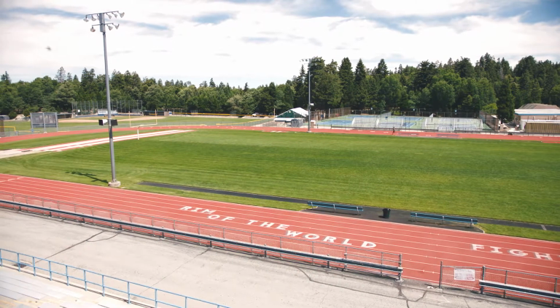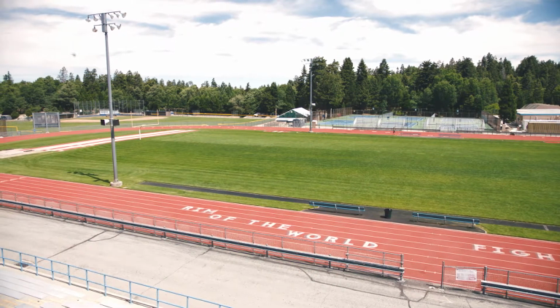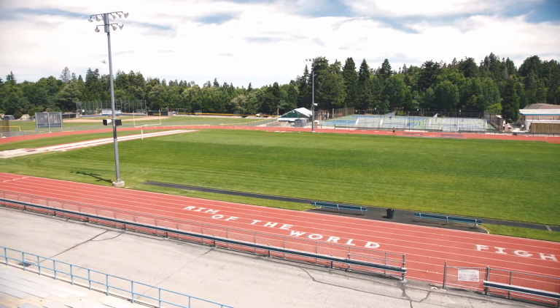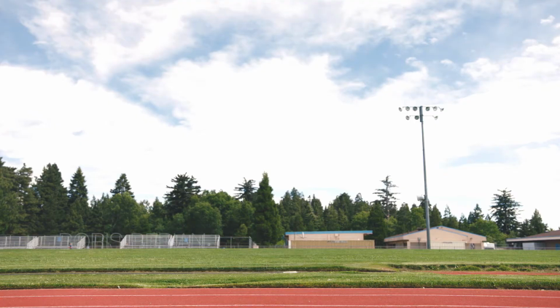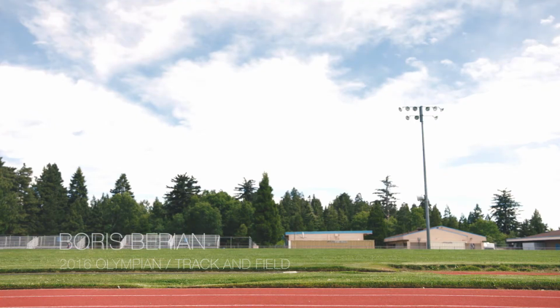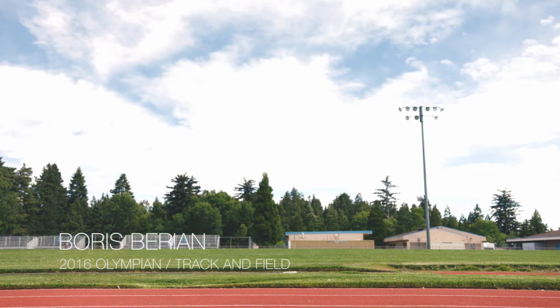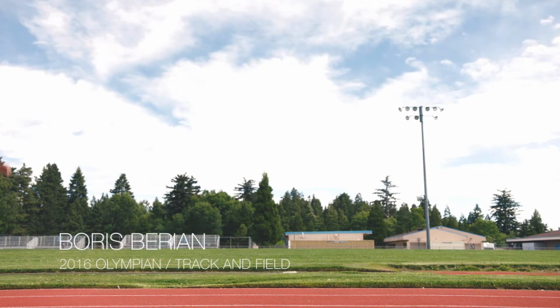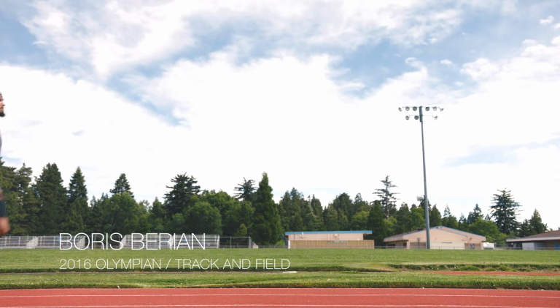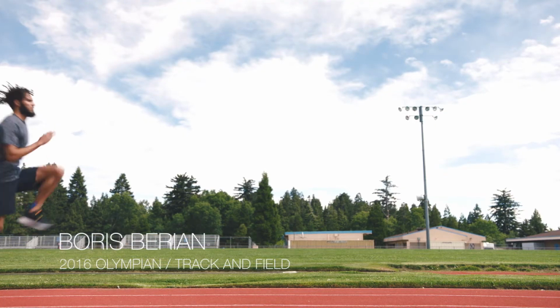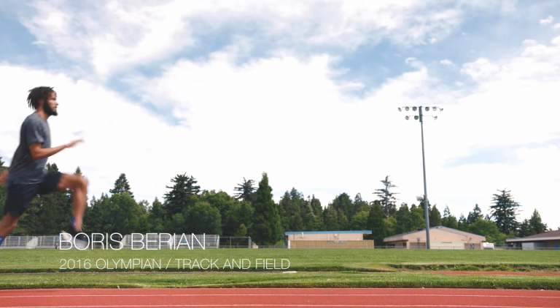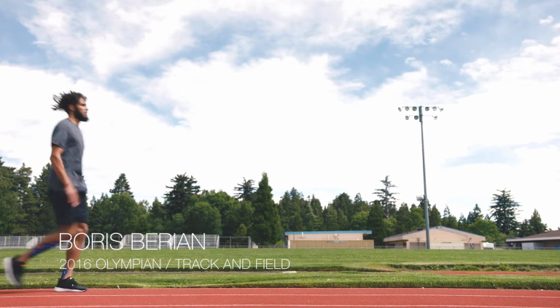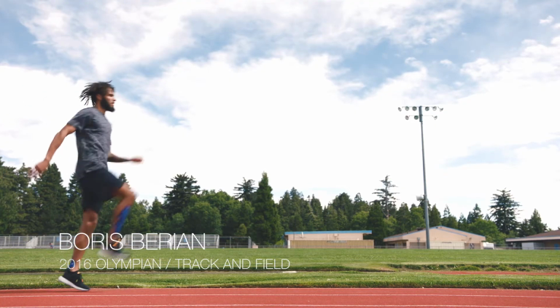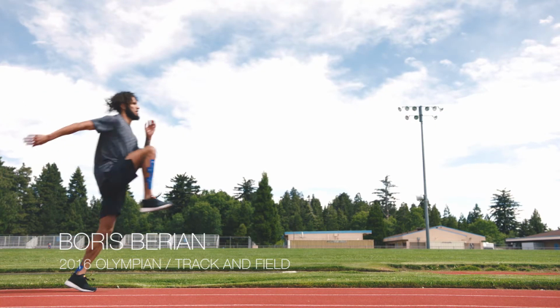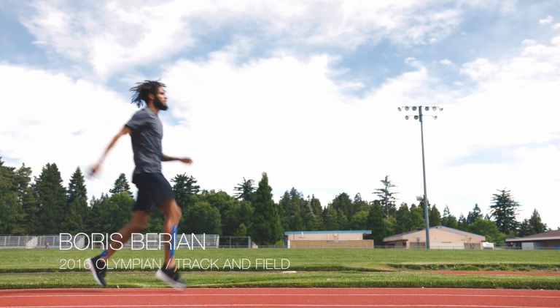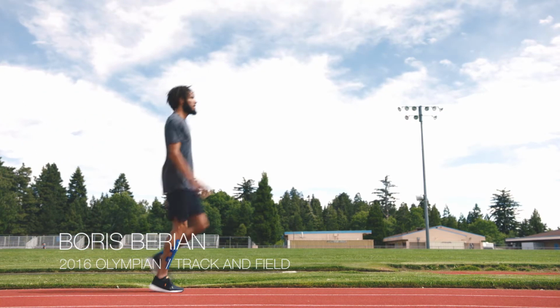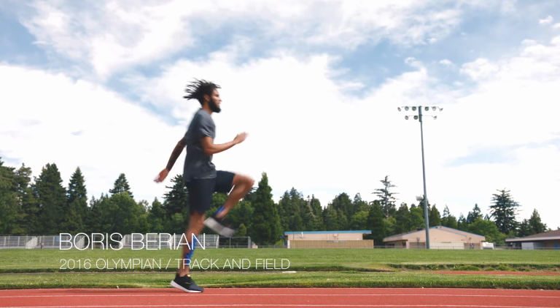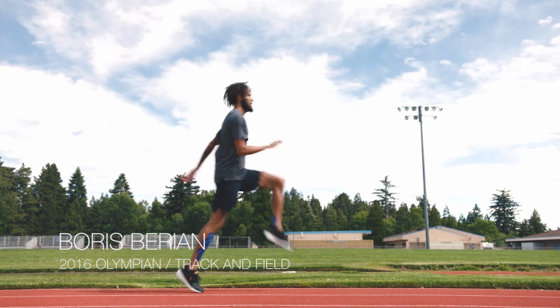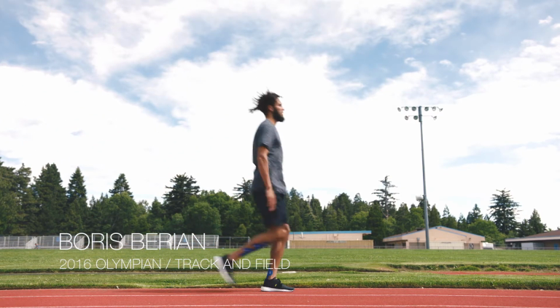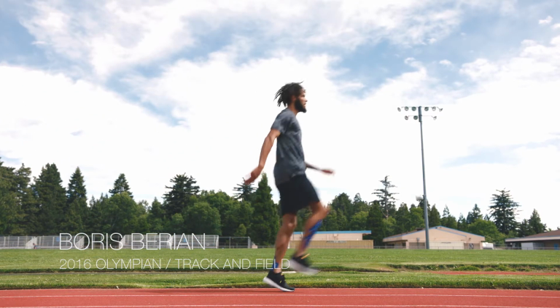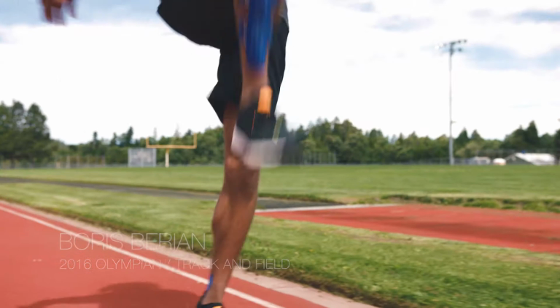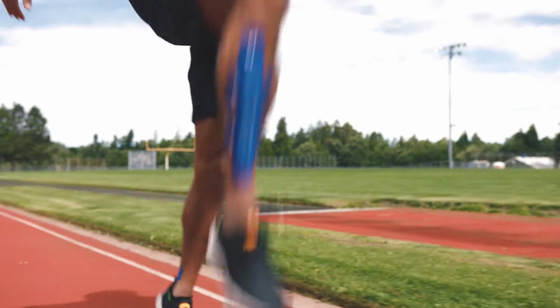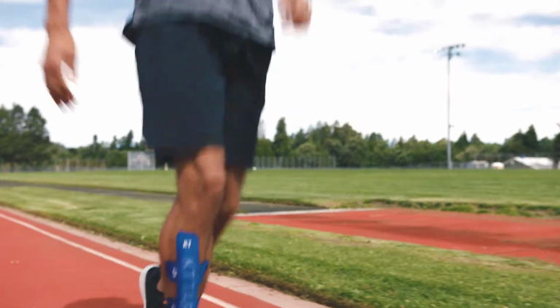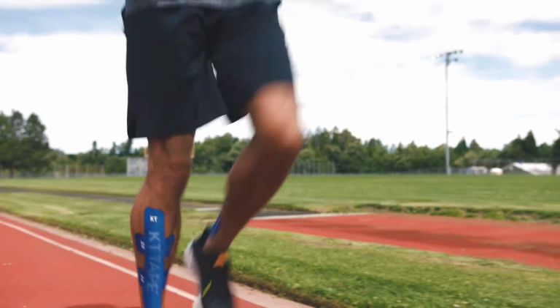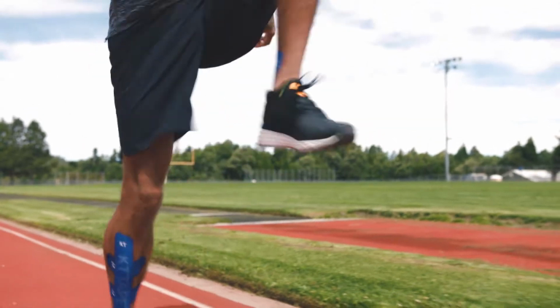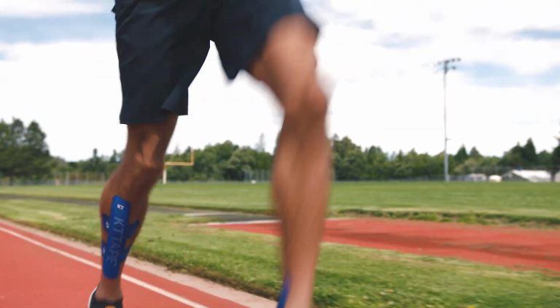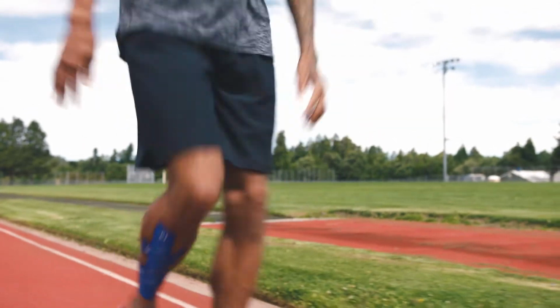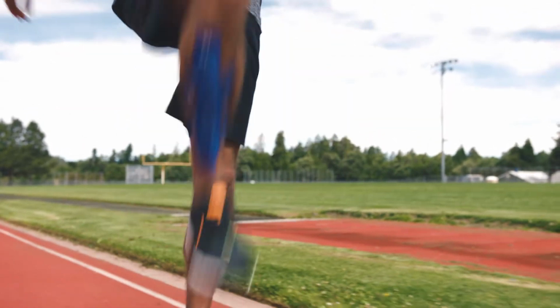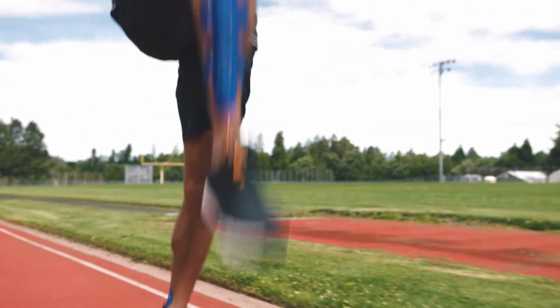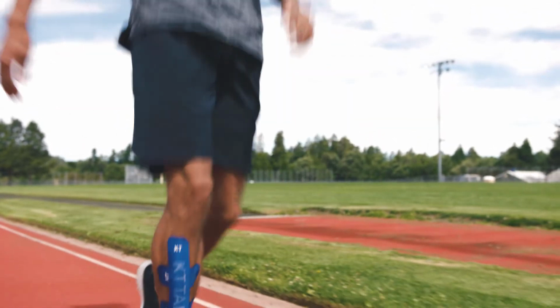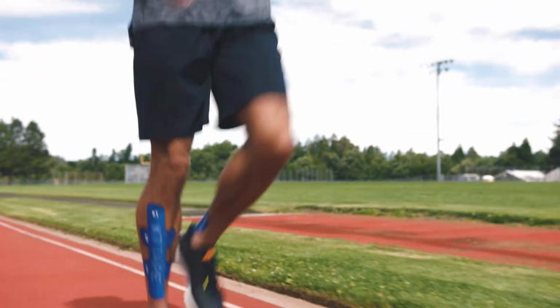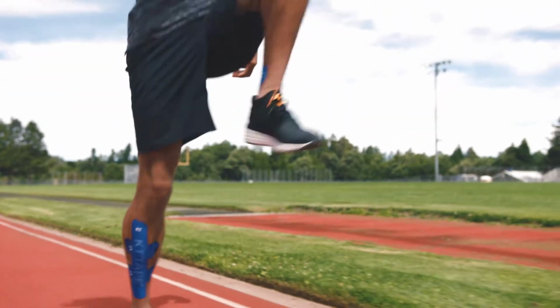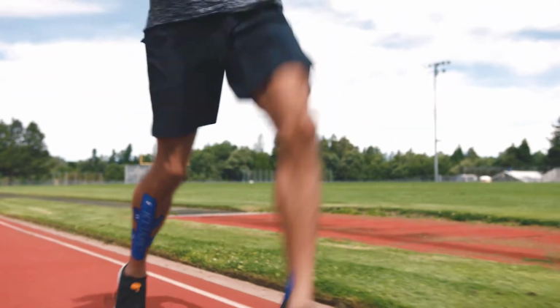Once we're there, you want to start doing the drills. That's when it kind of starts waking up your body, start getting you moving.